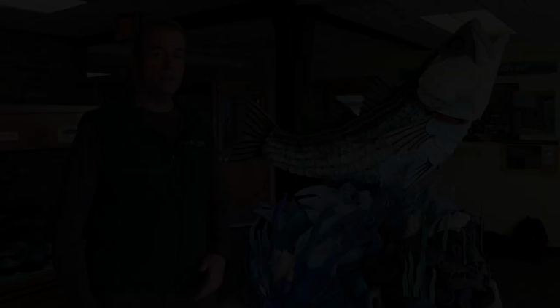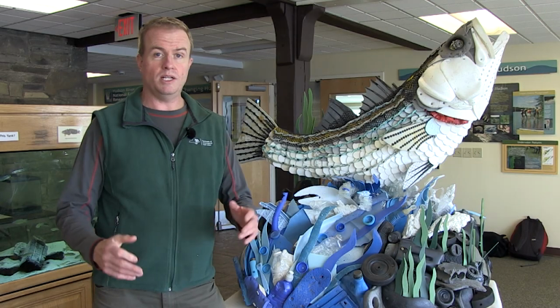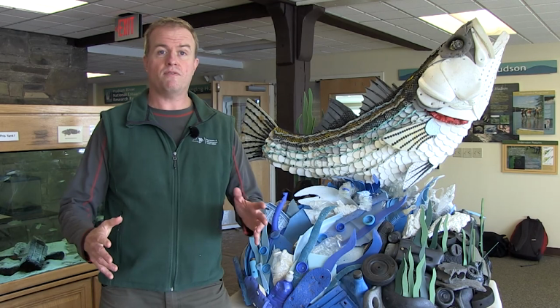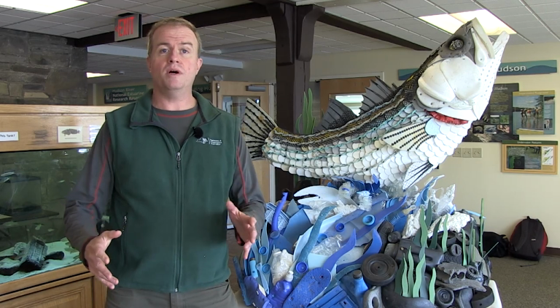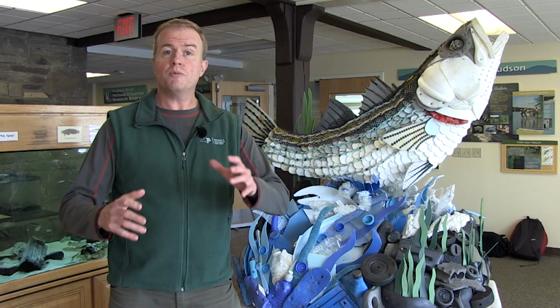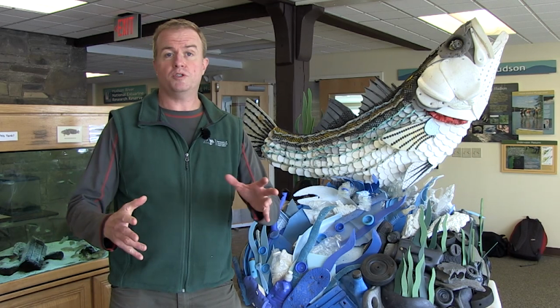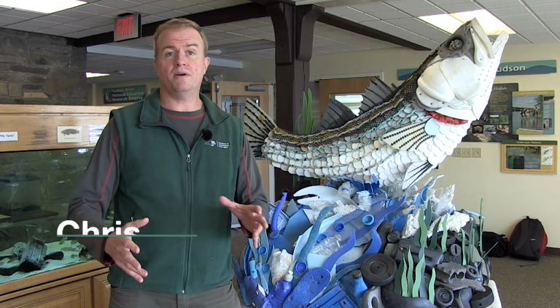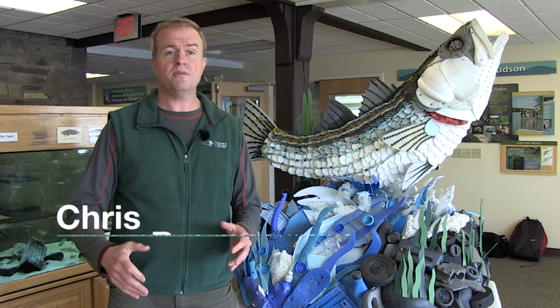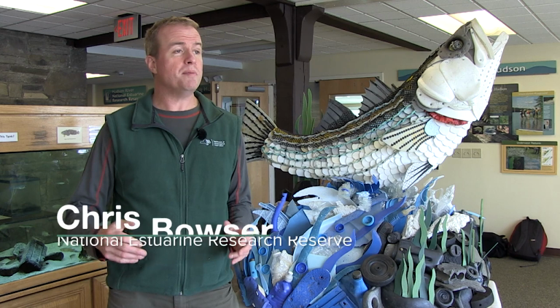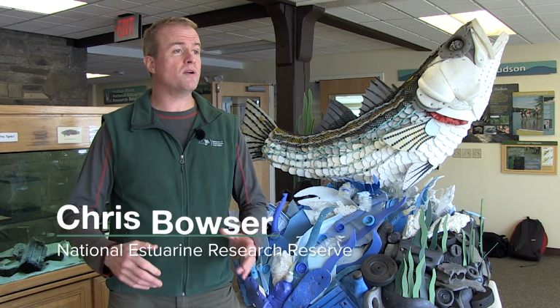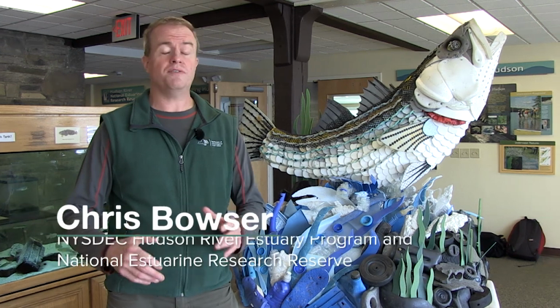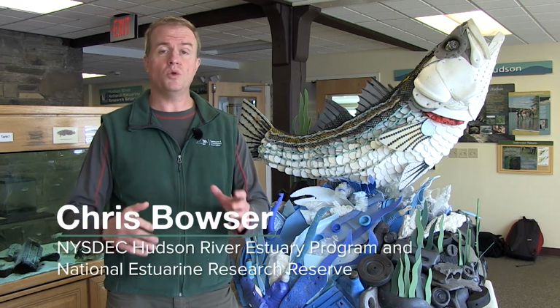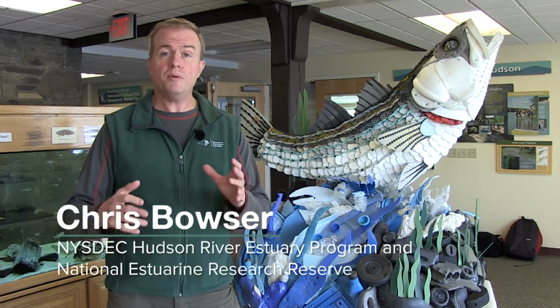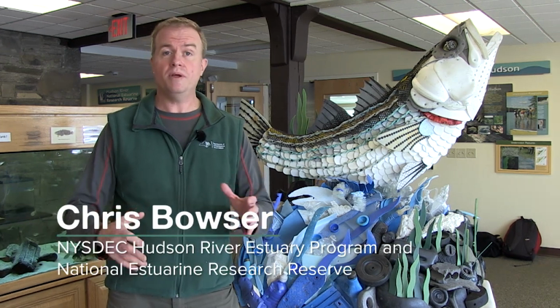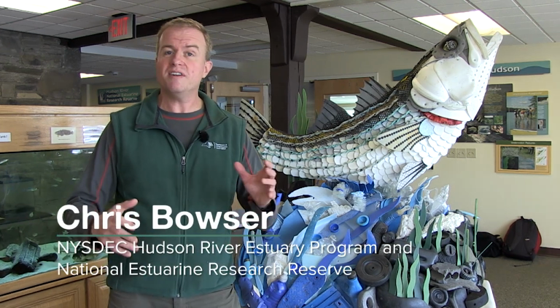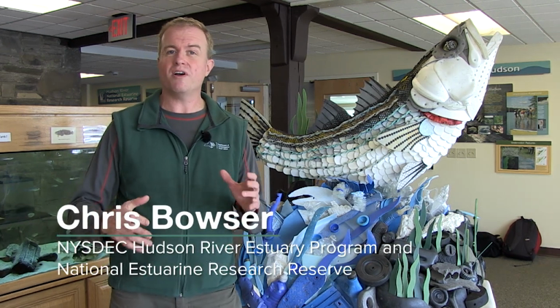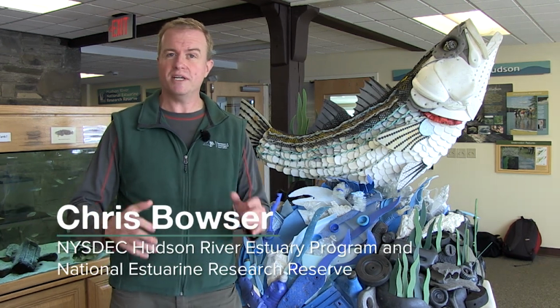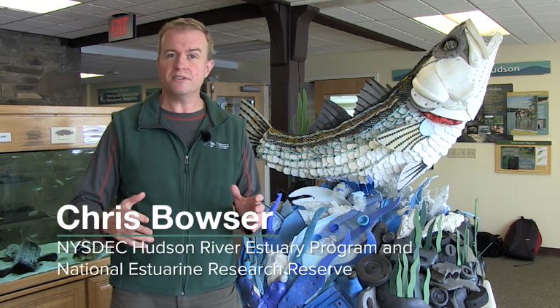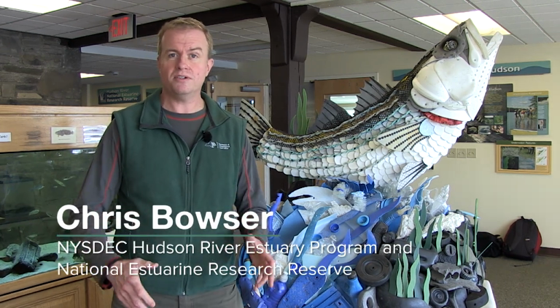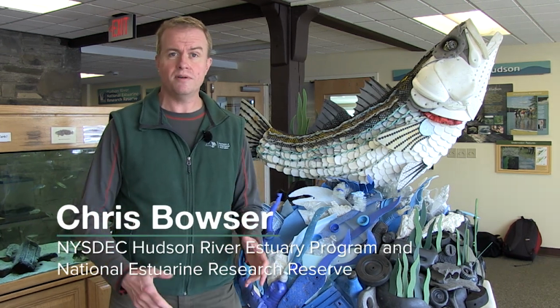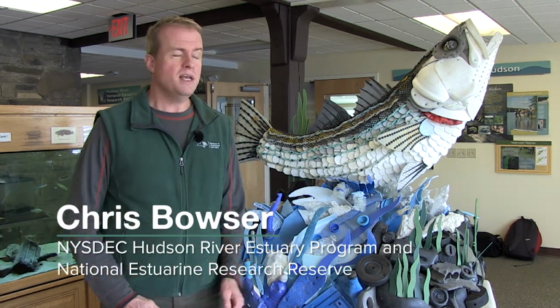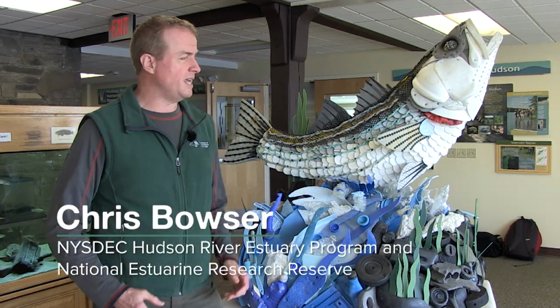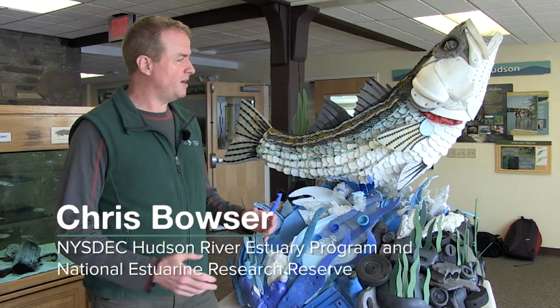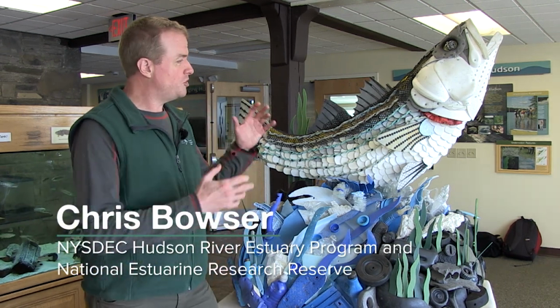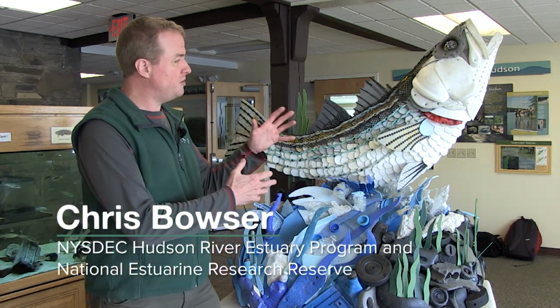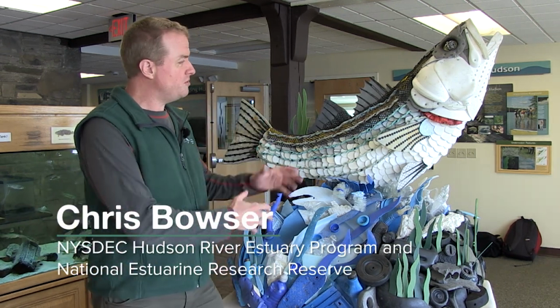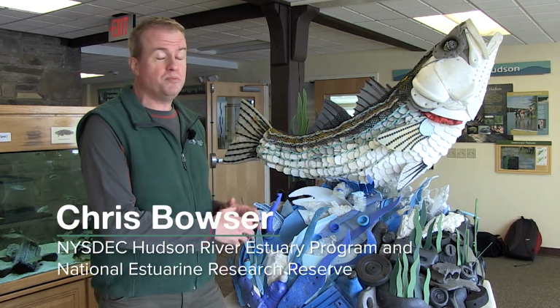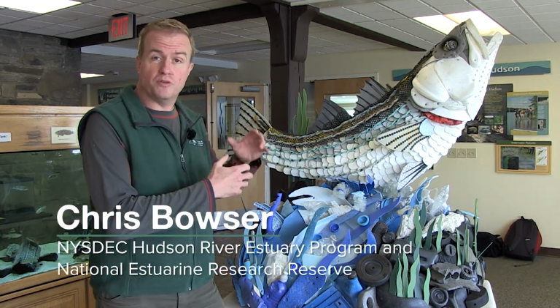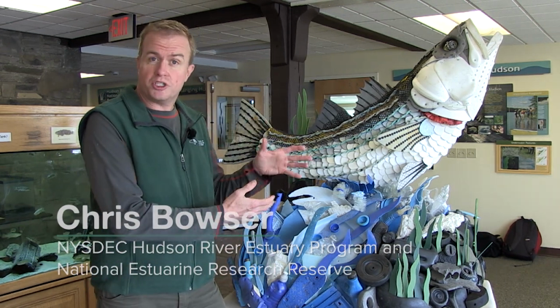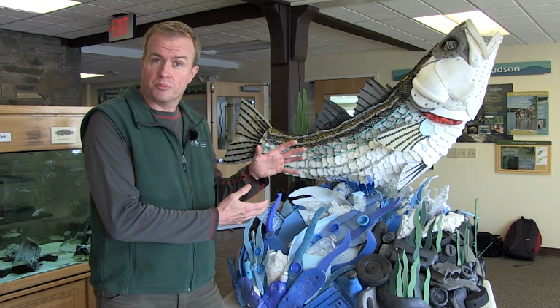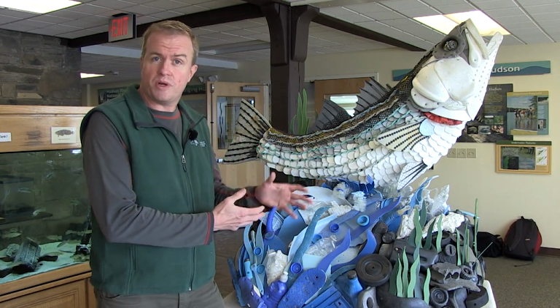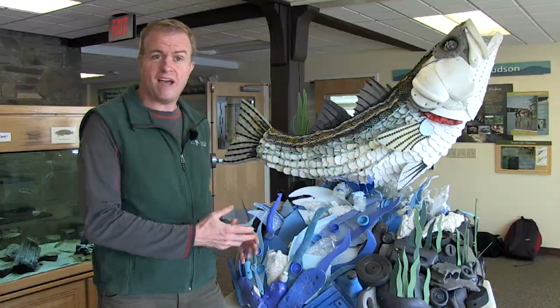Hello, everyone. I'm Chris Bowser. I'm here at the Norrie Point Environmental Center, and I want to show you this beautiful sculpture we have.